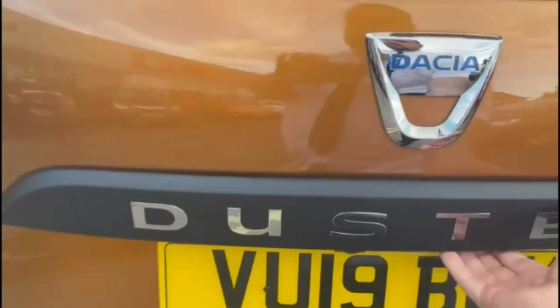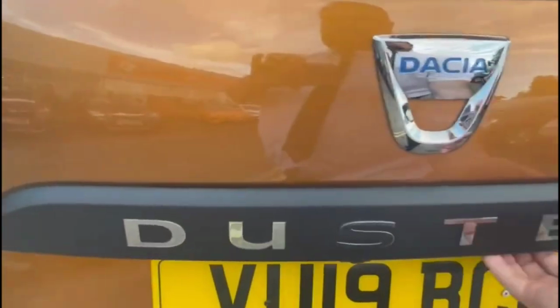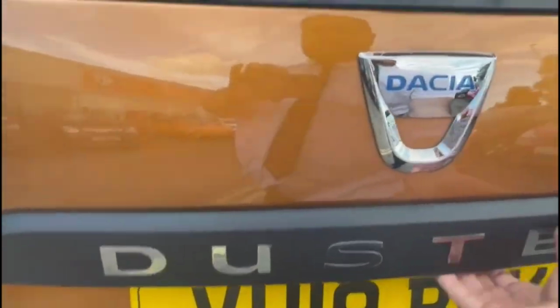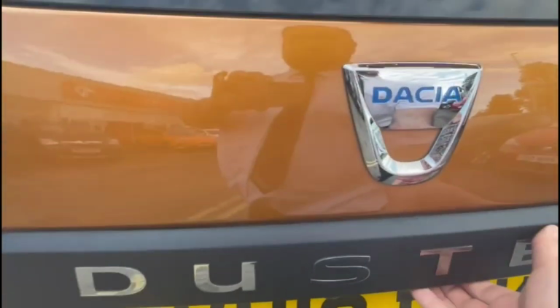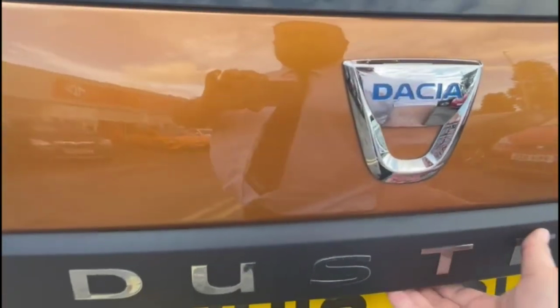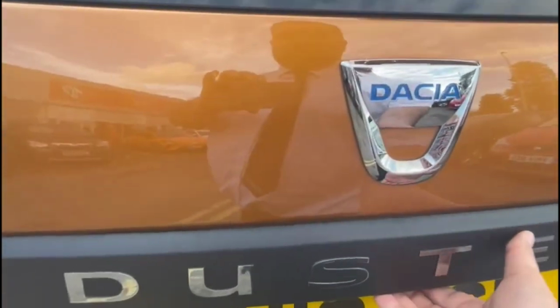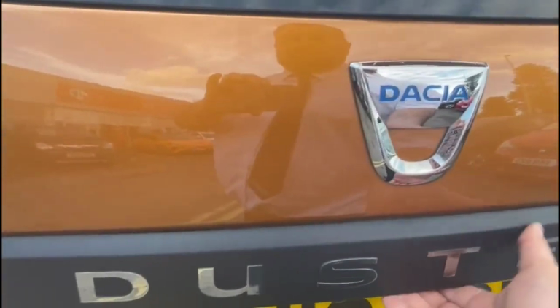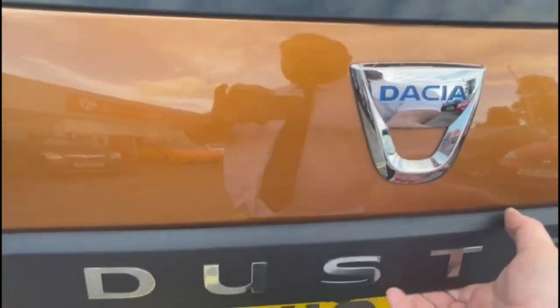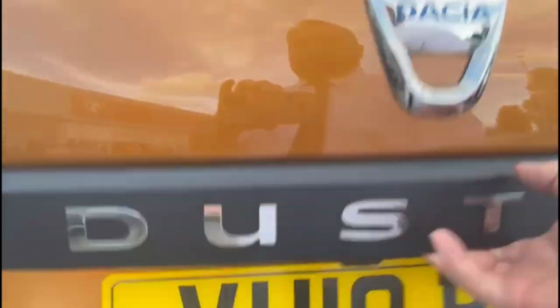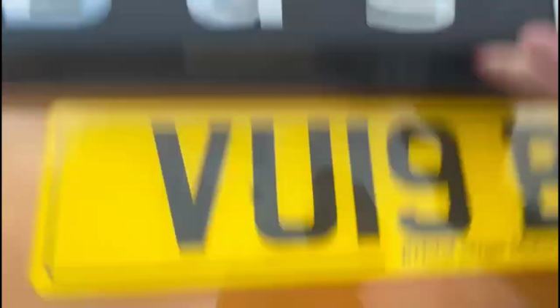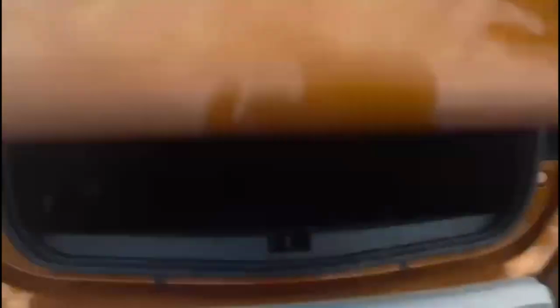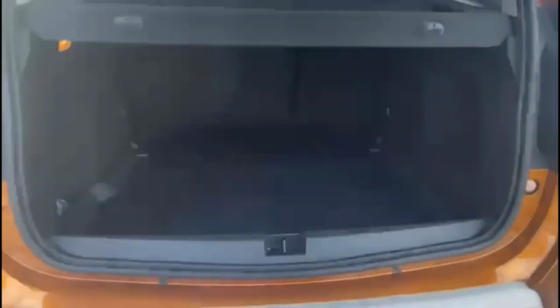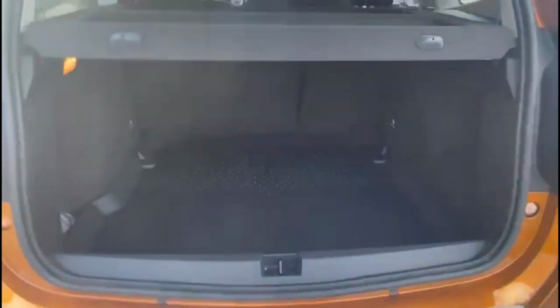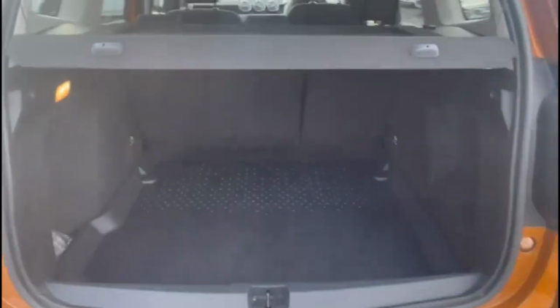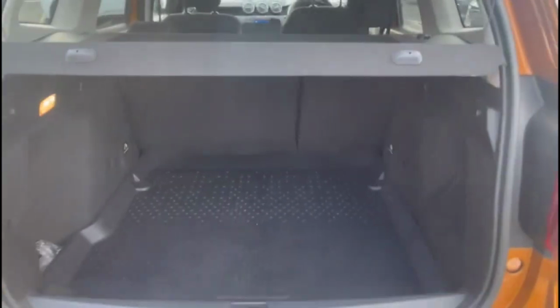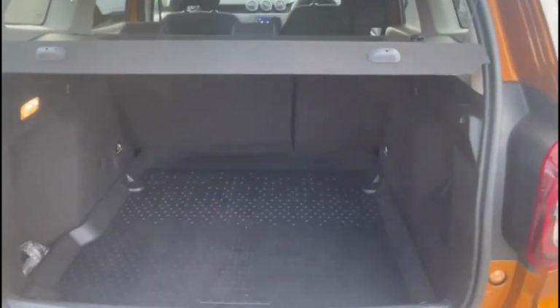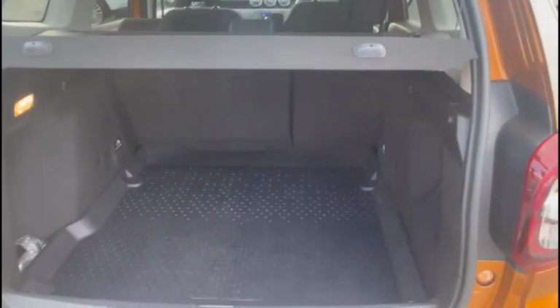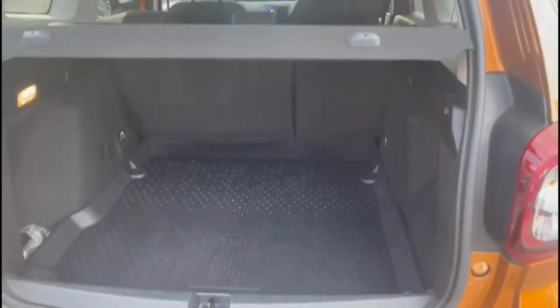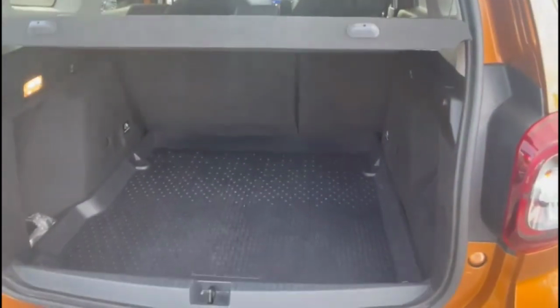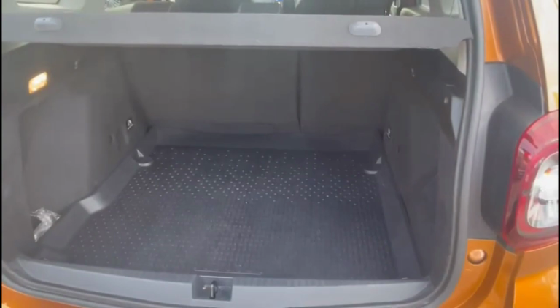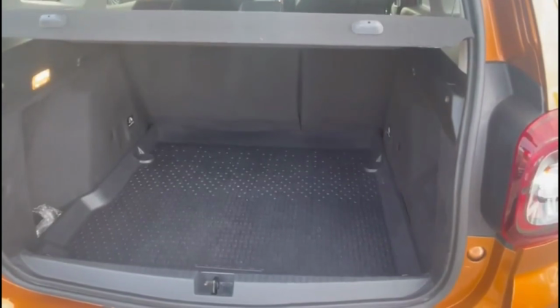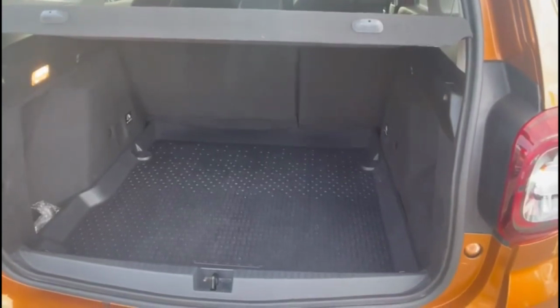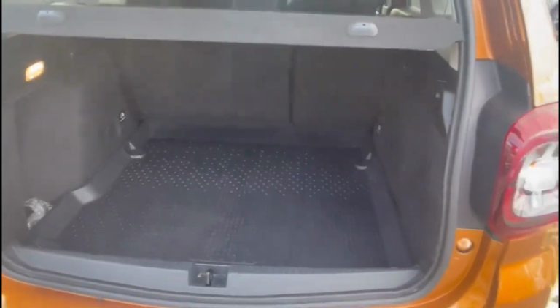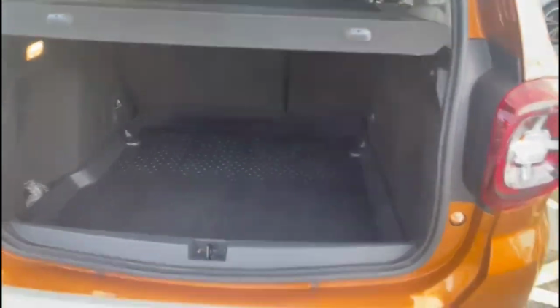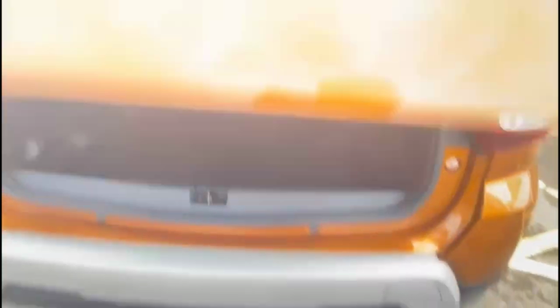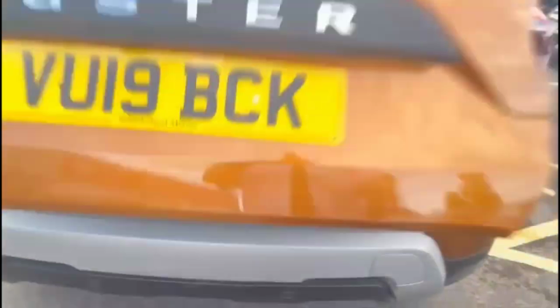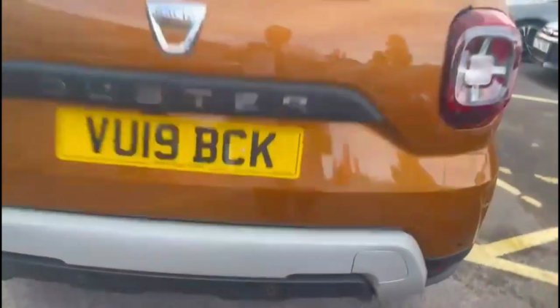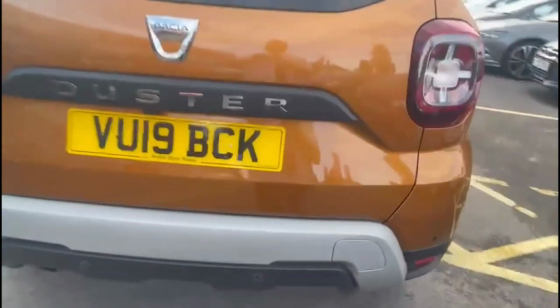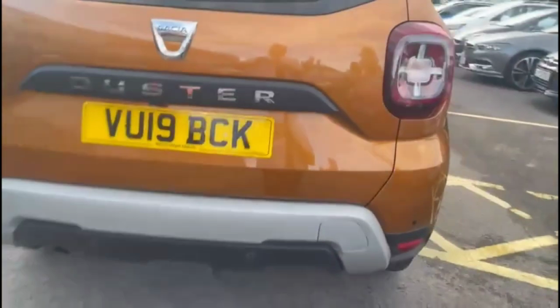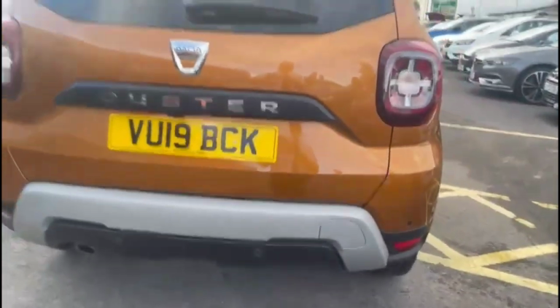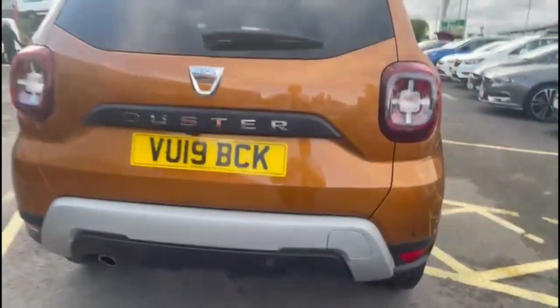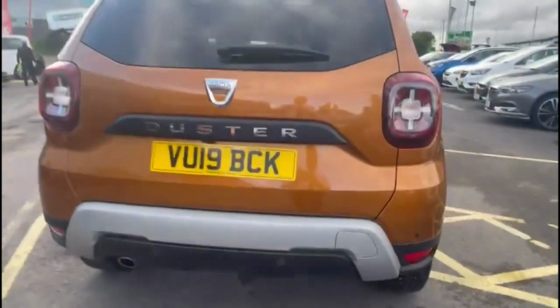And as we open the tailgate, you'll find a very spacious boot with a 60-40 split folding rear seat.